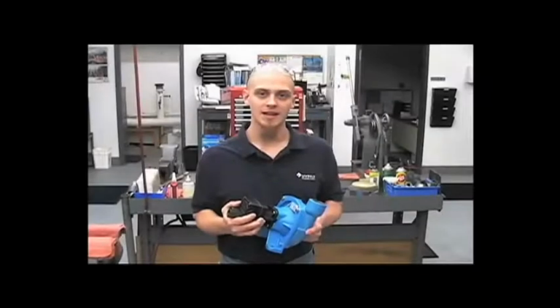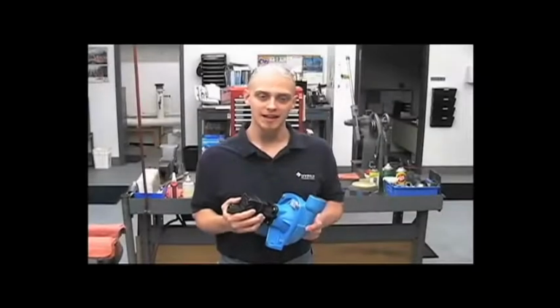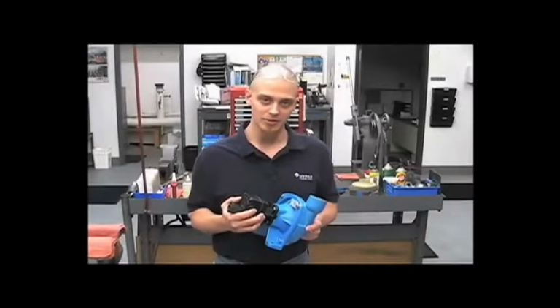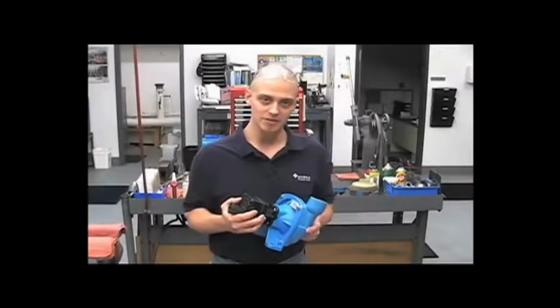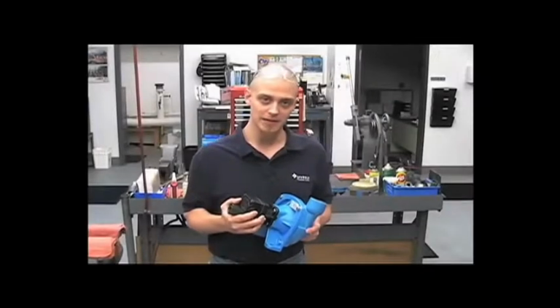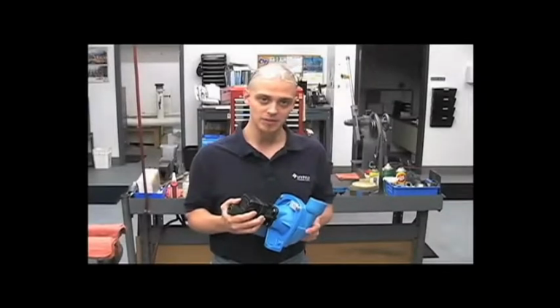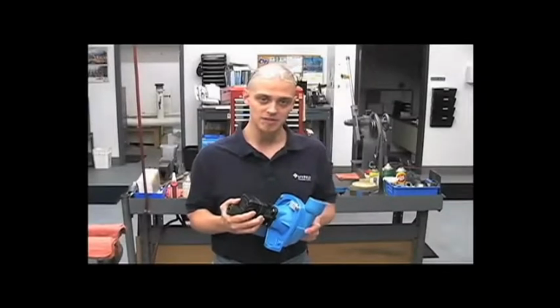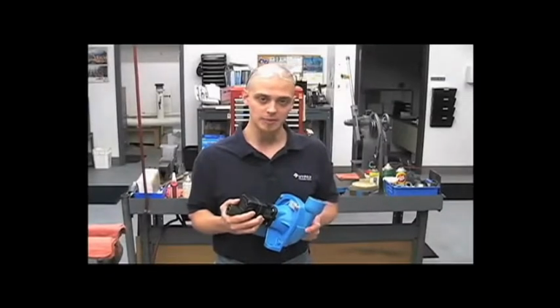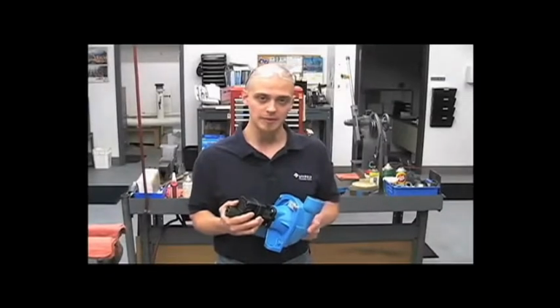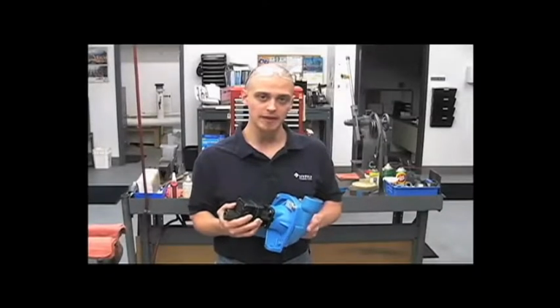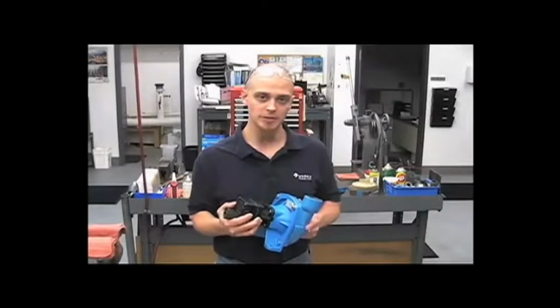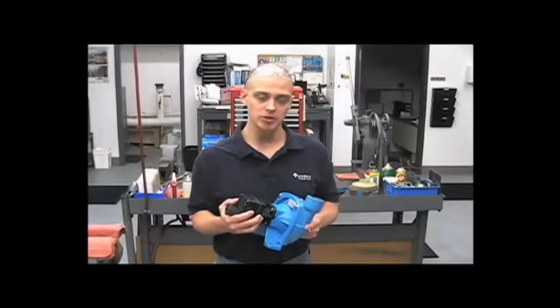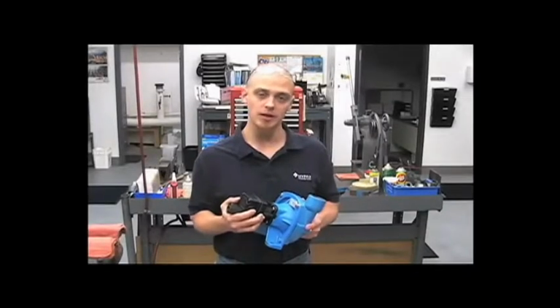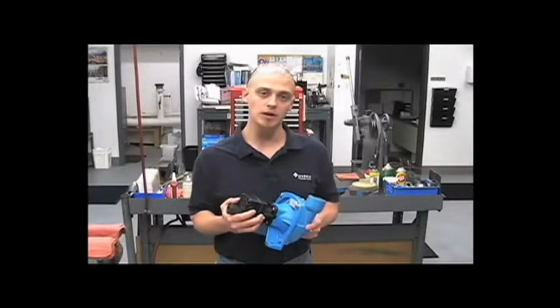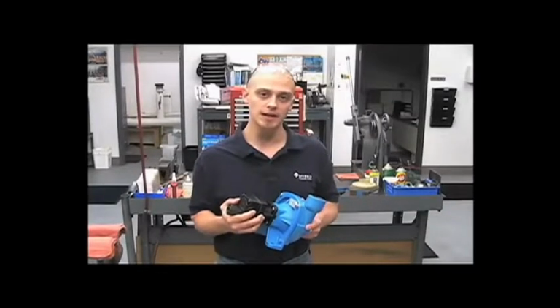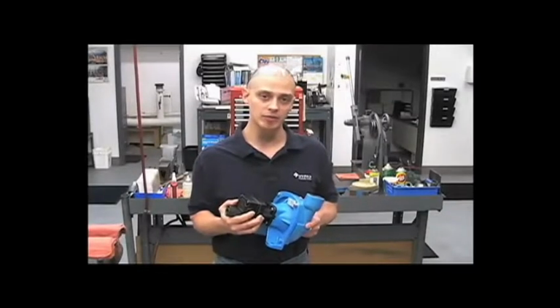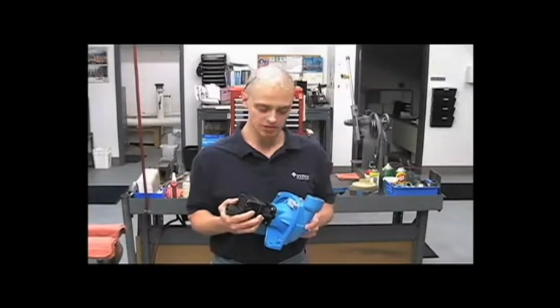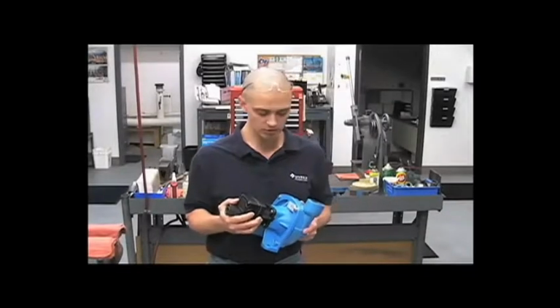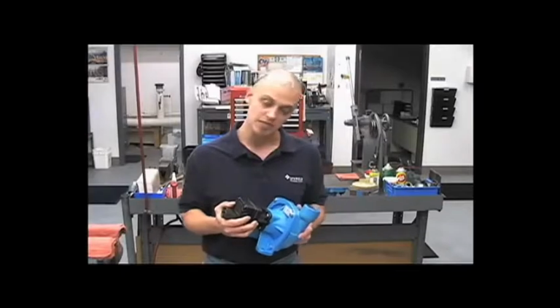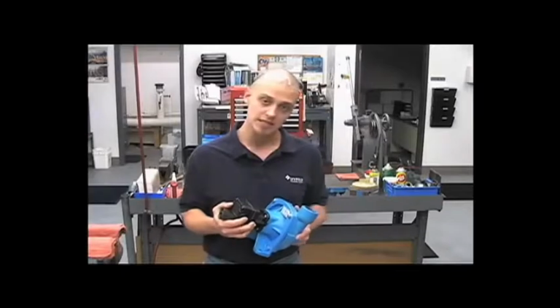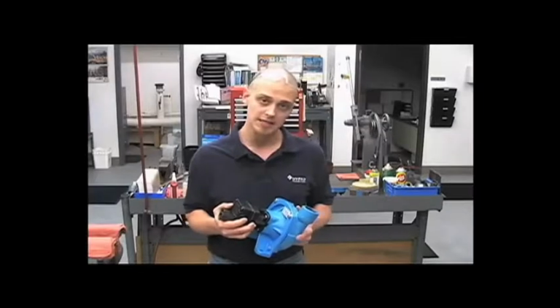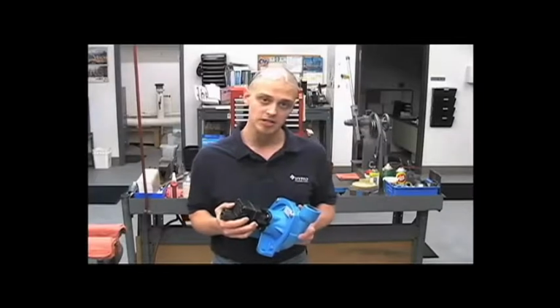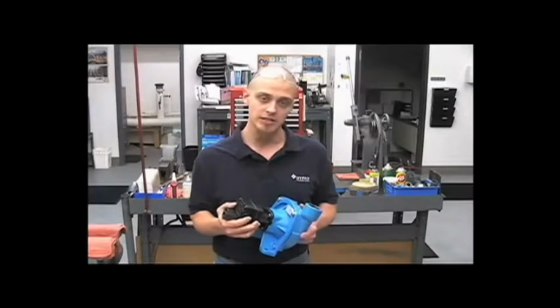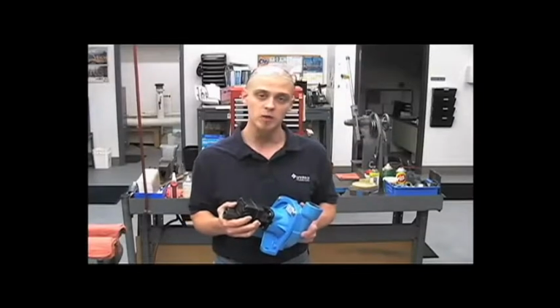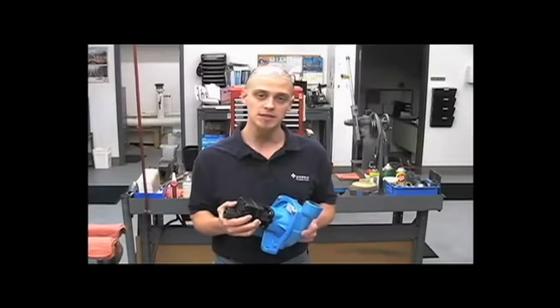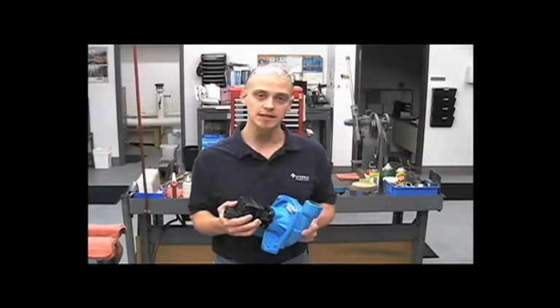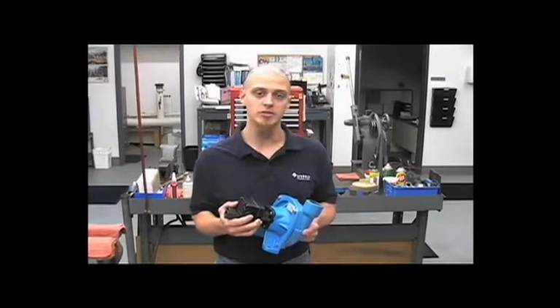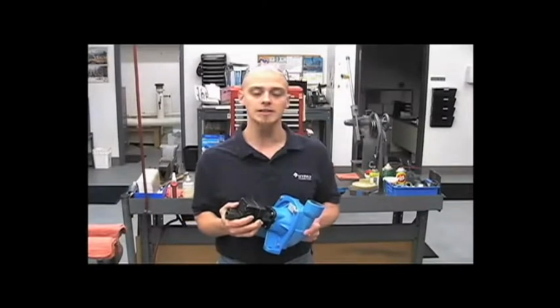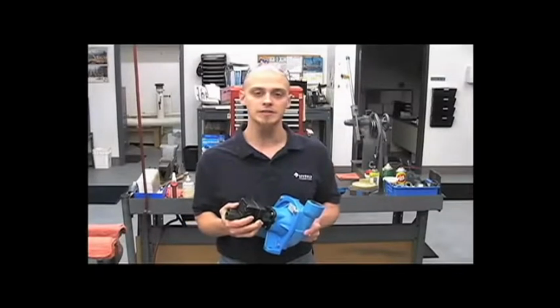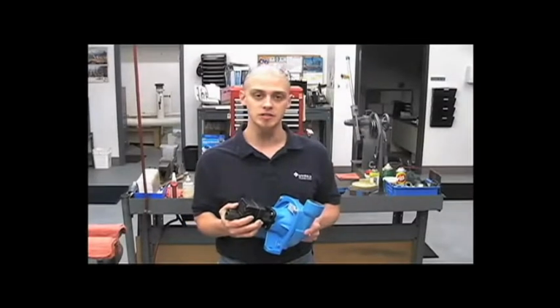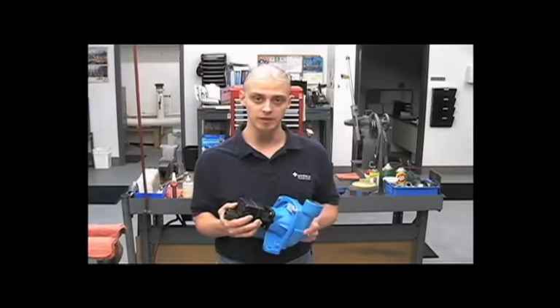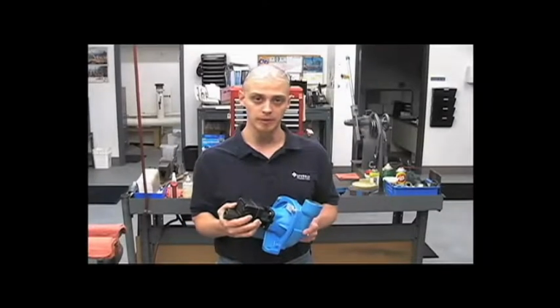Hi, I'm Chris from the HyPro Service Department, and I'll be showing you how to work on a 9303C-HM1C Hydraulically Driven Centrifugal Pump.